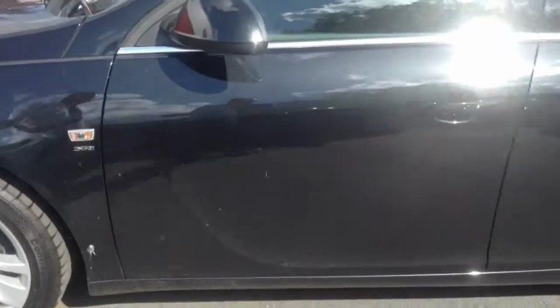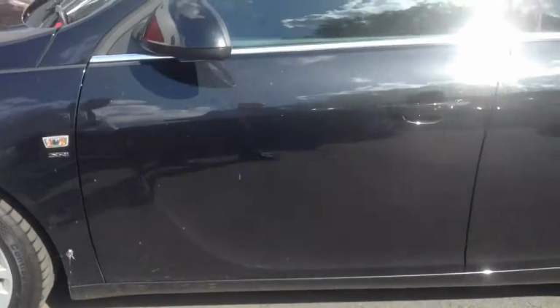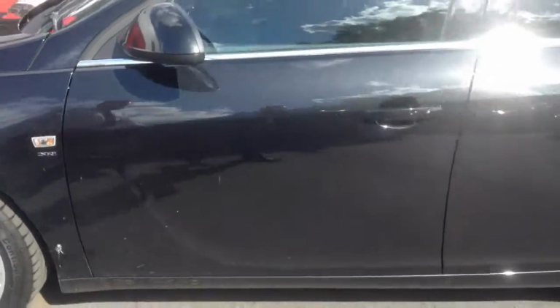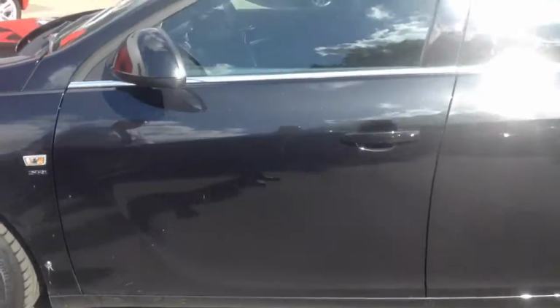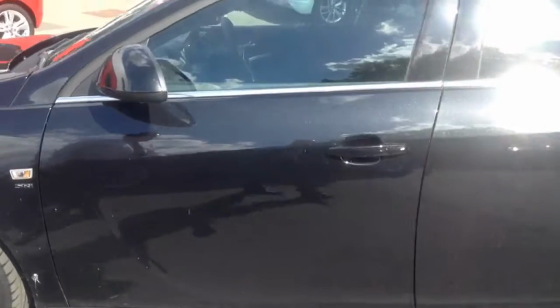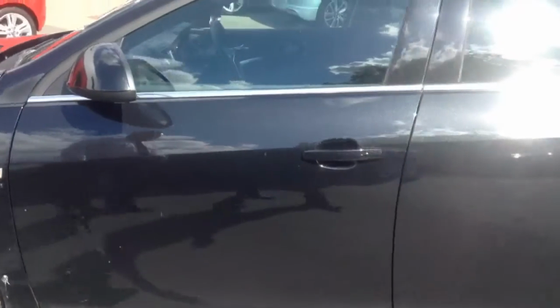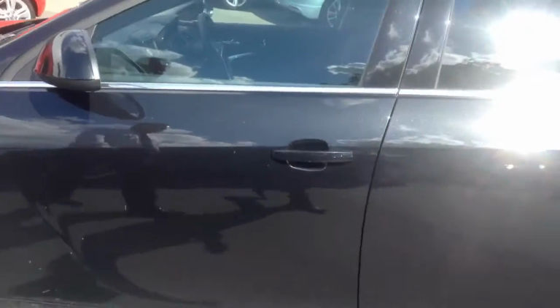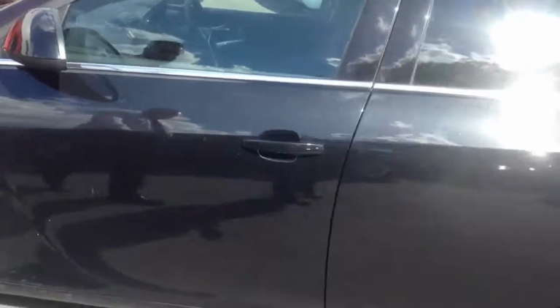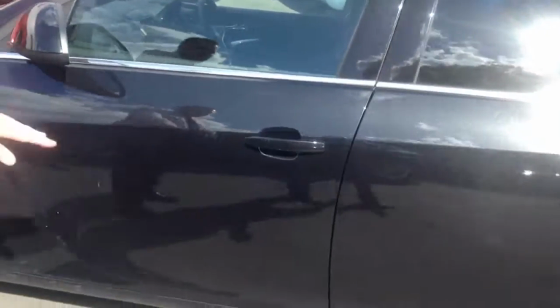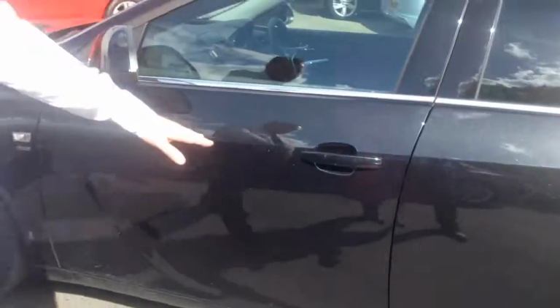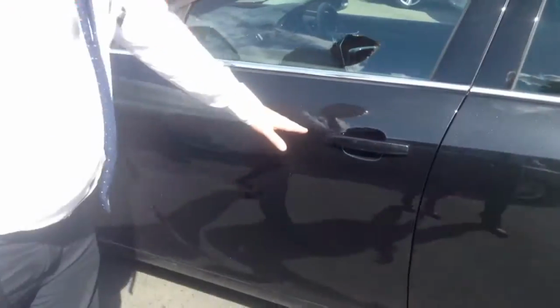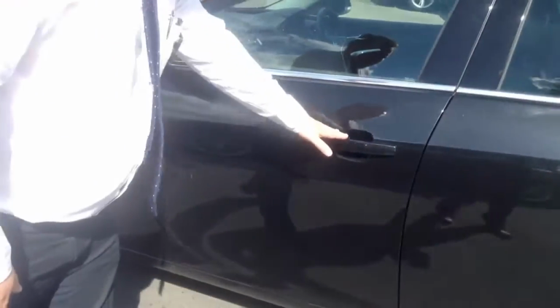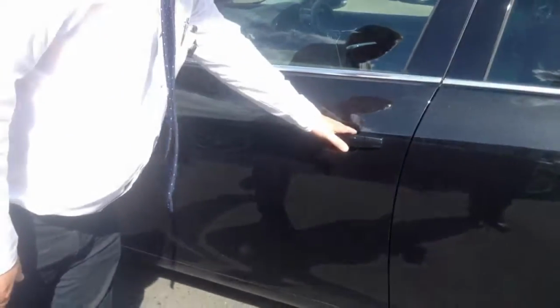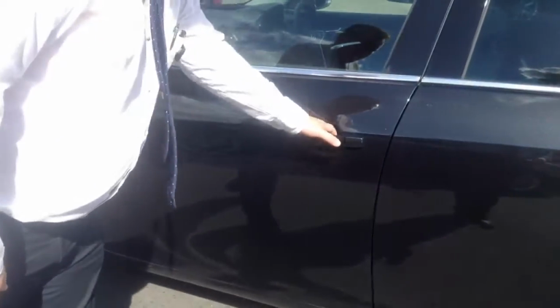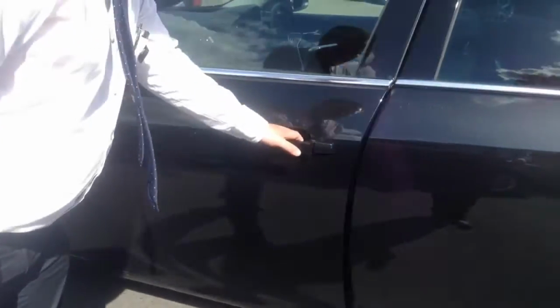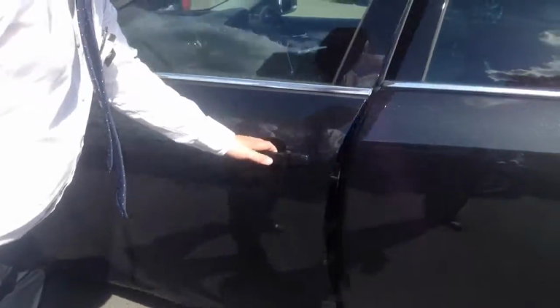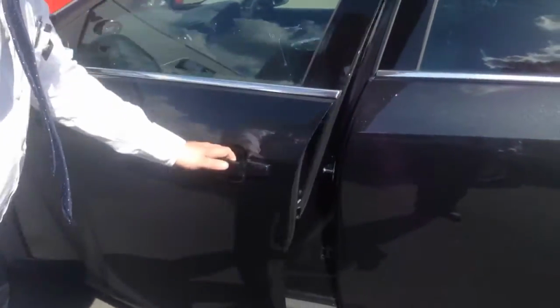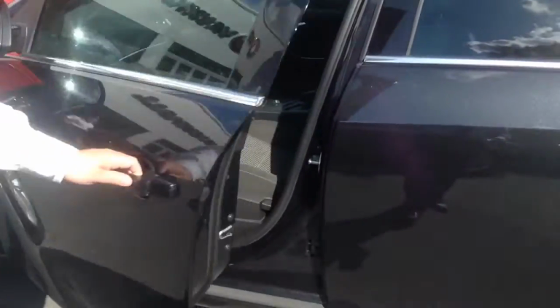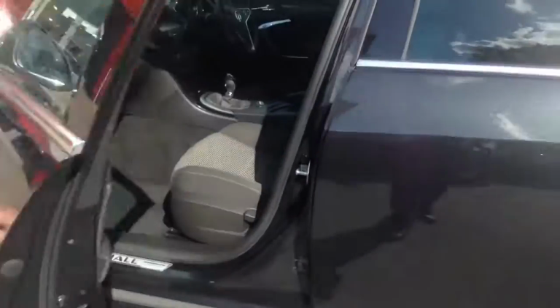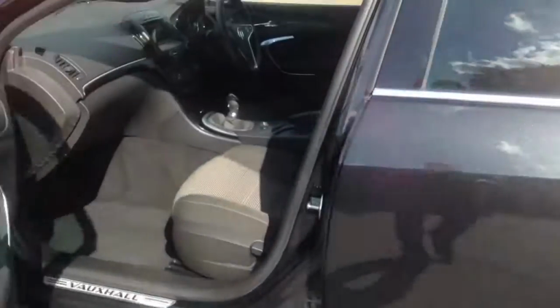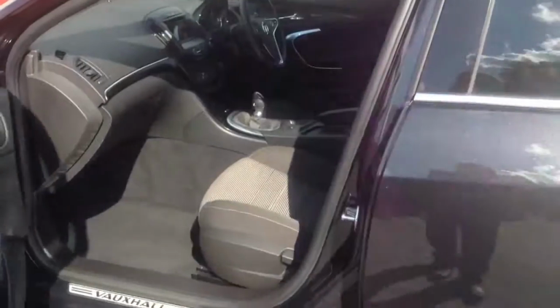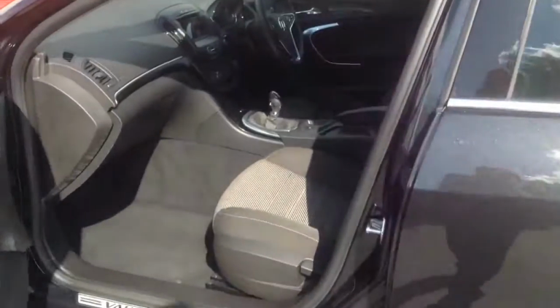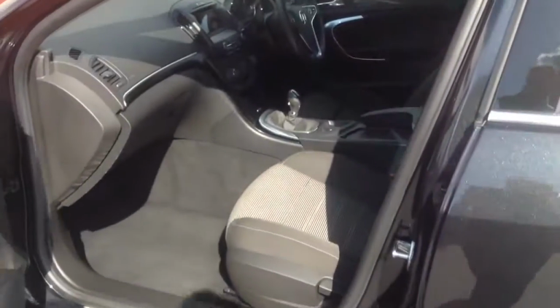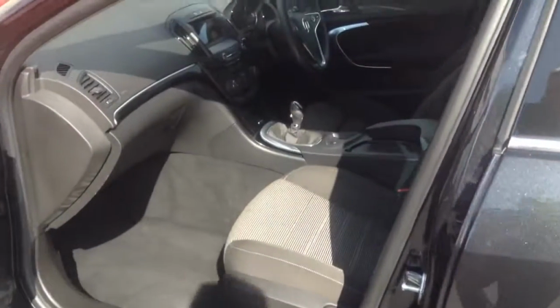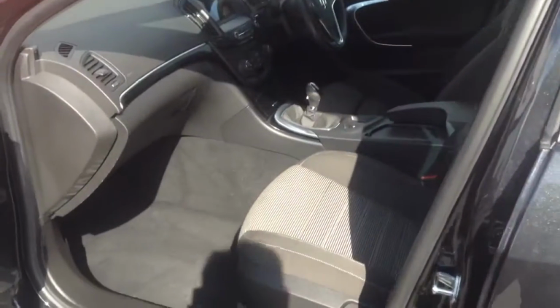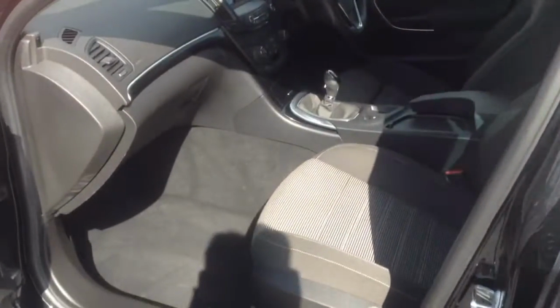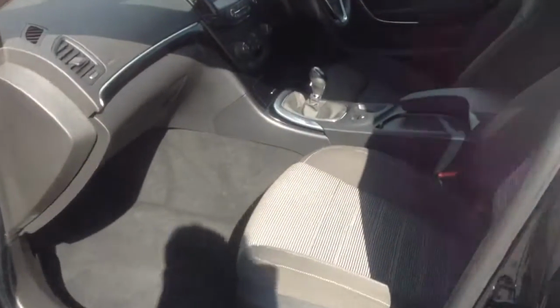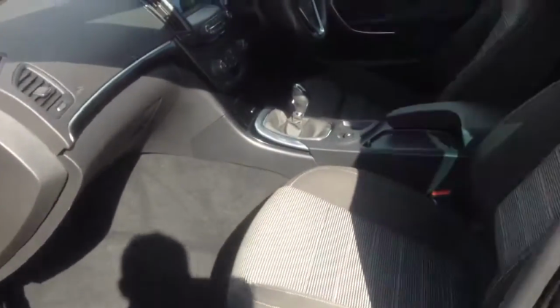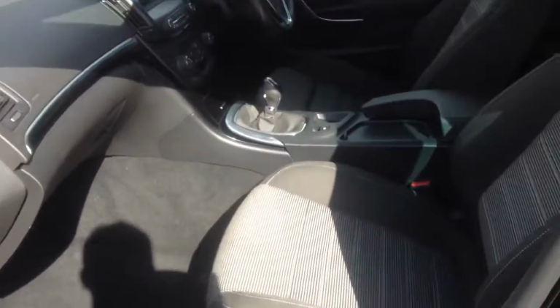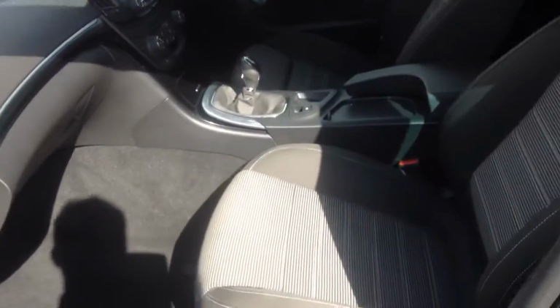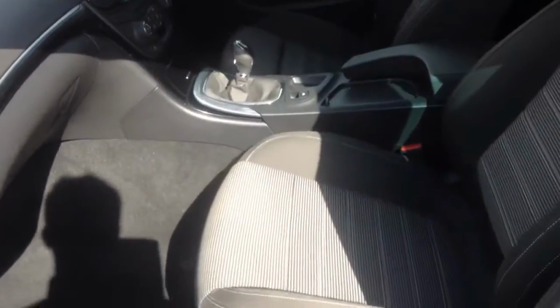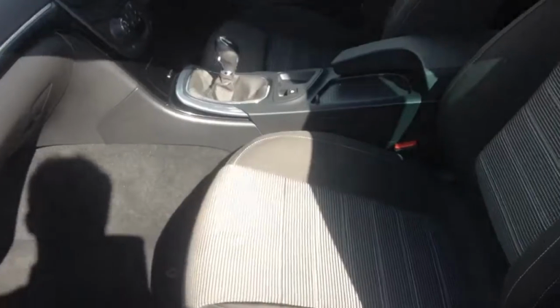Coming round to the passenger side of the vehicle, you can see the black cloth trim with white inserts.